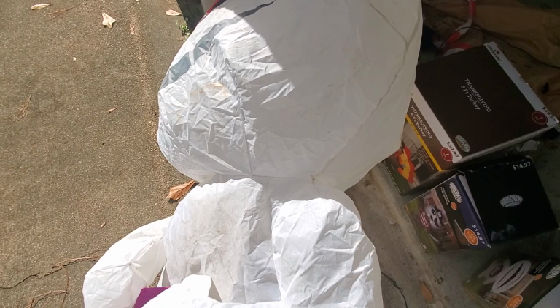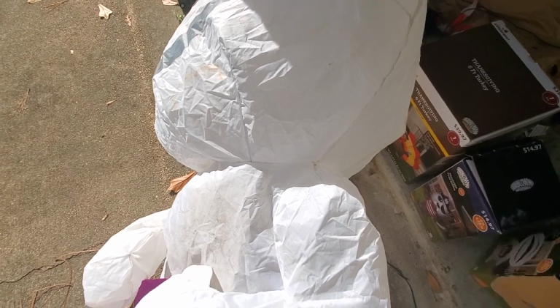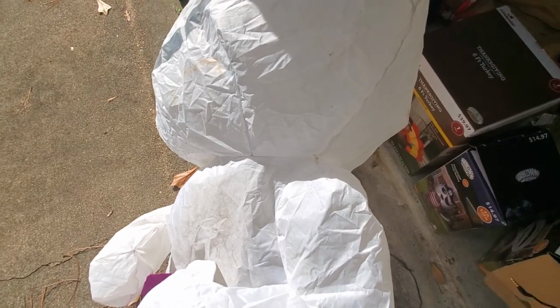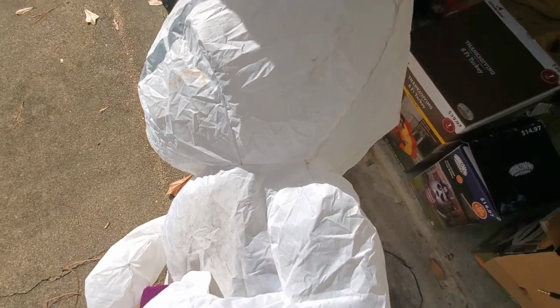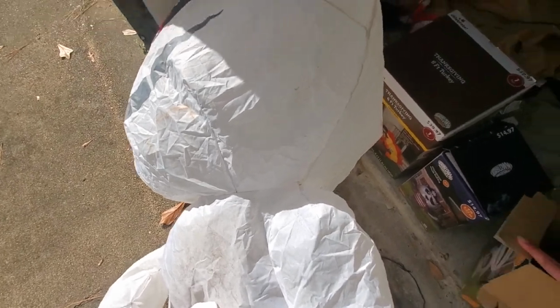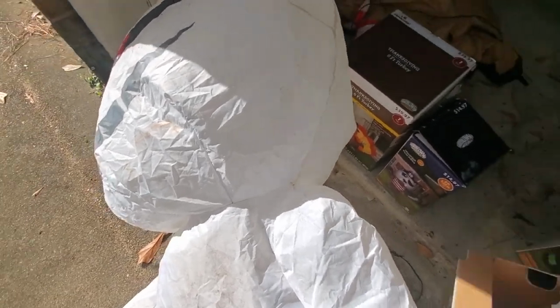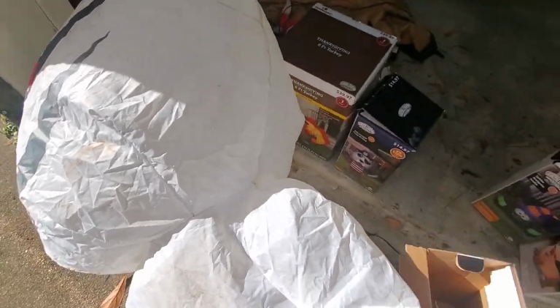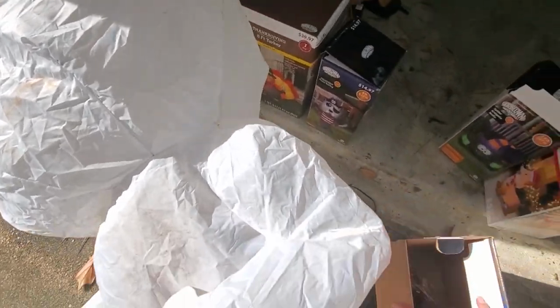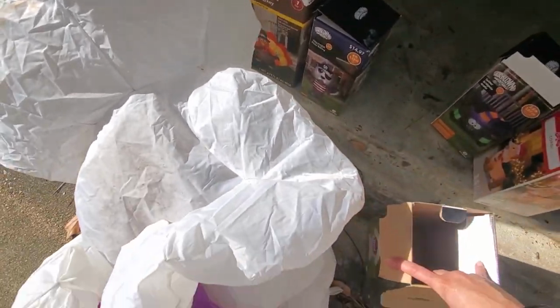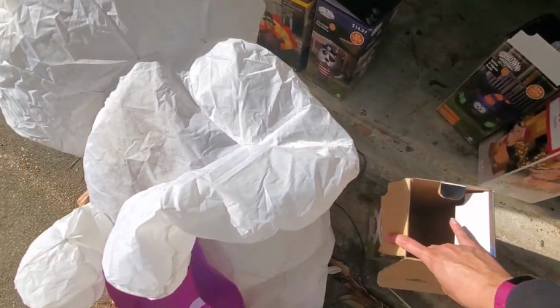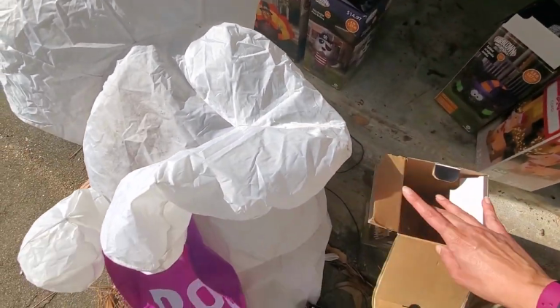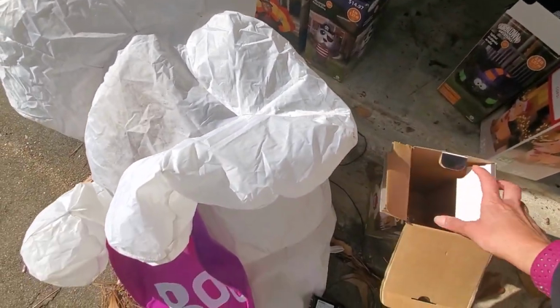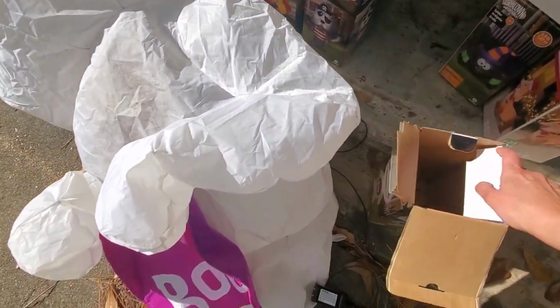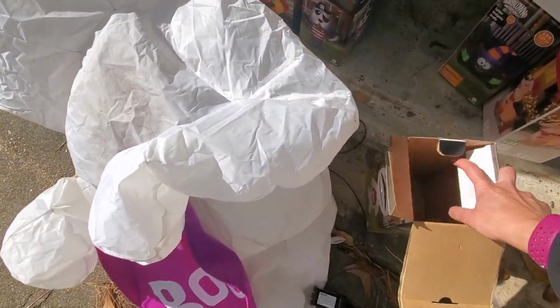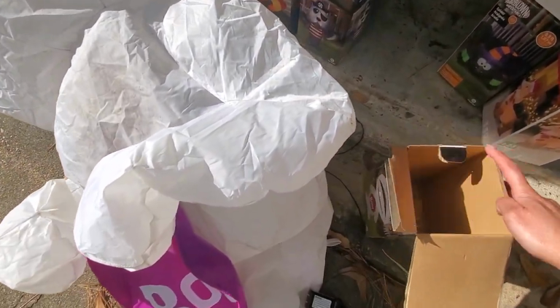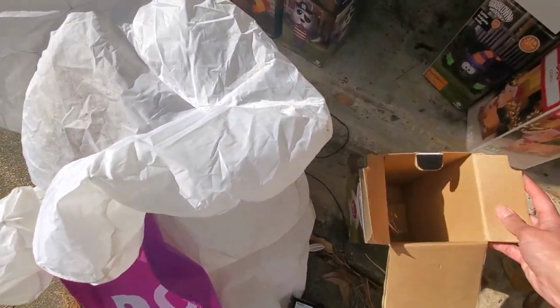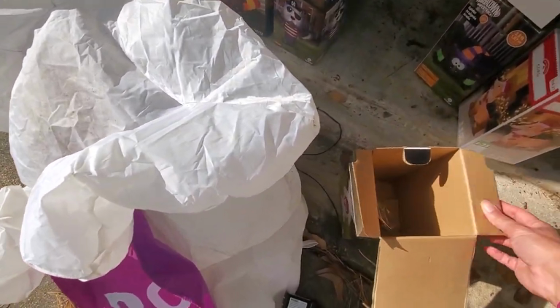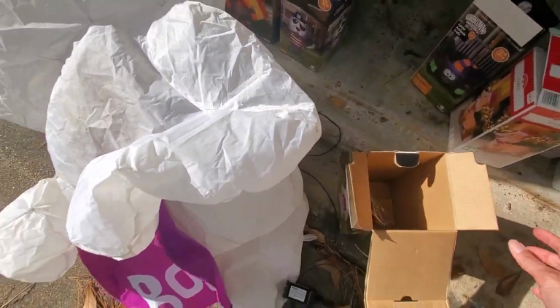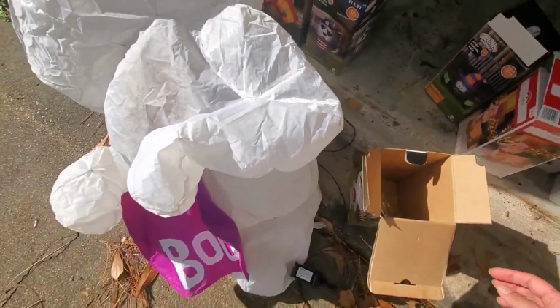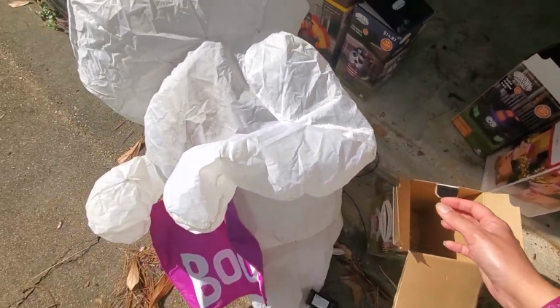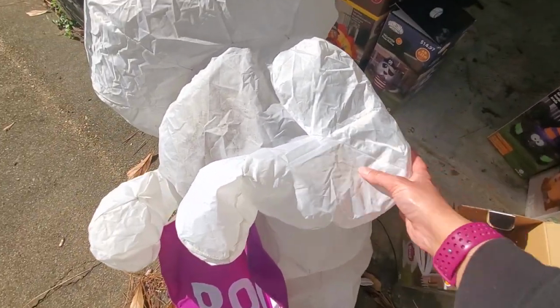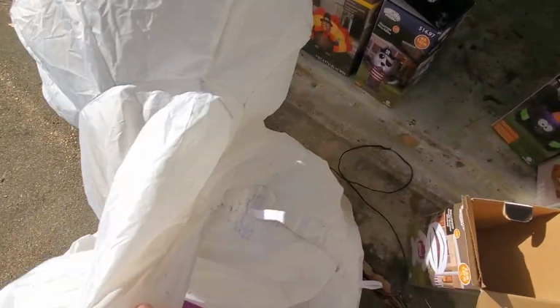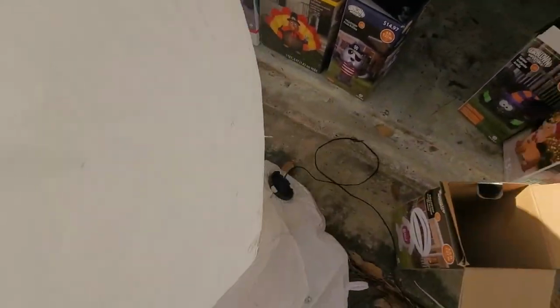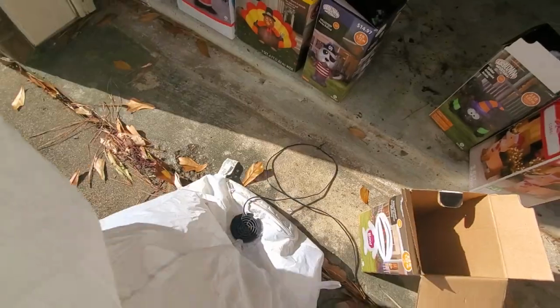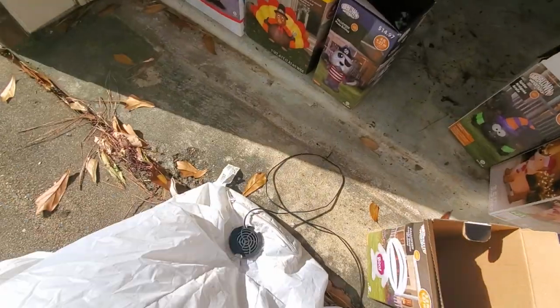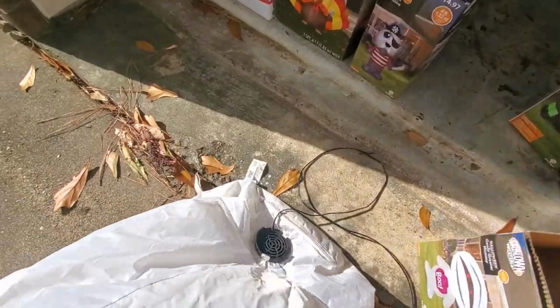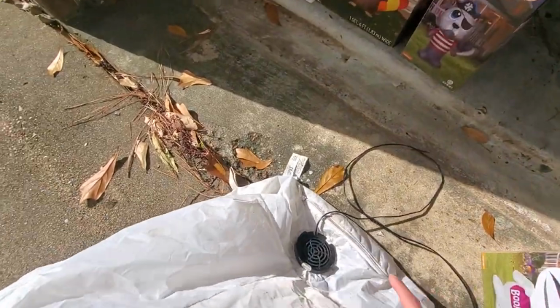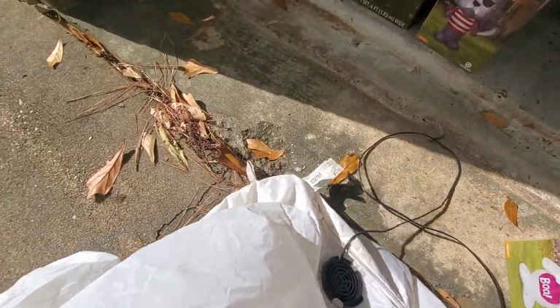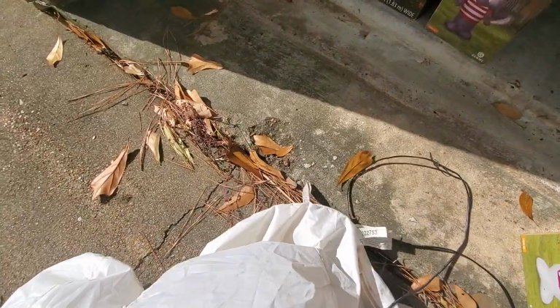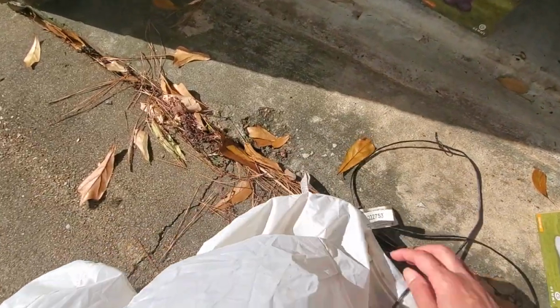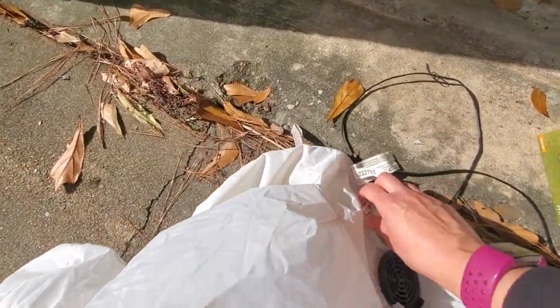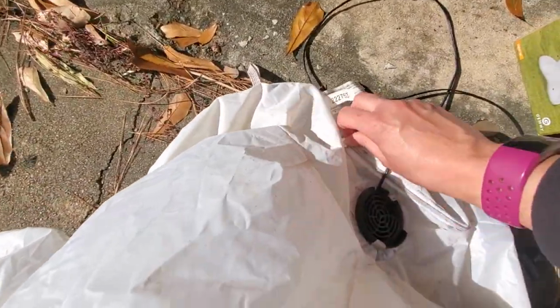So we open up the box. I'm going to go ahead and put in the witch. And to make it deflate faster, we can unzip it.